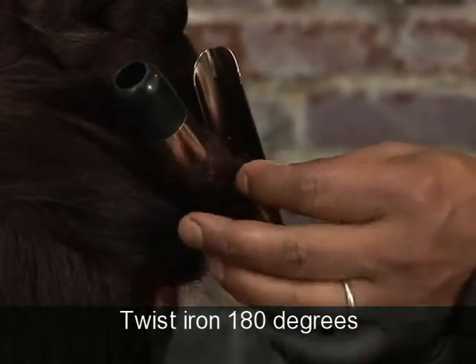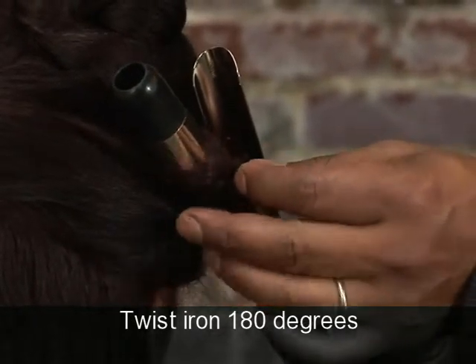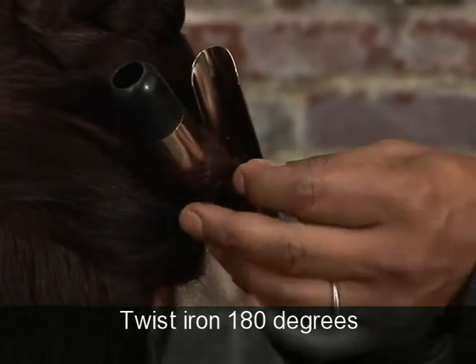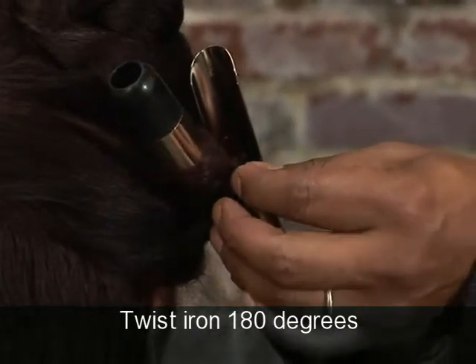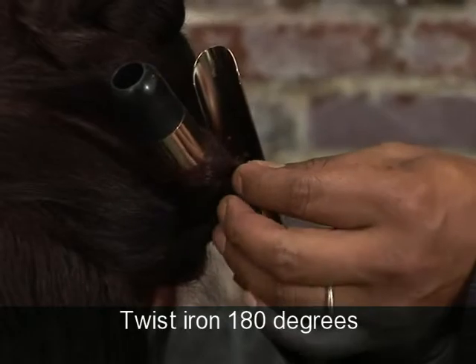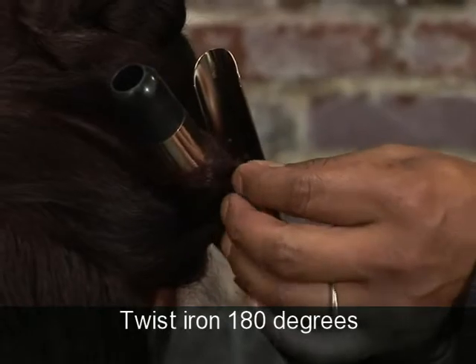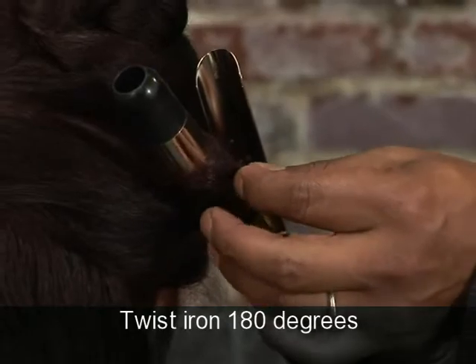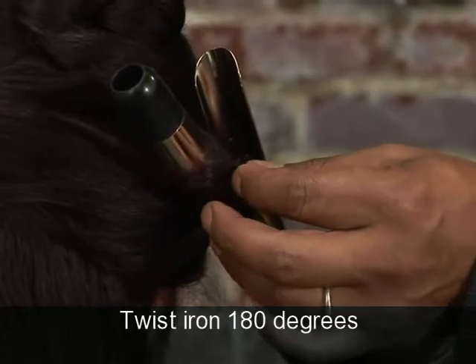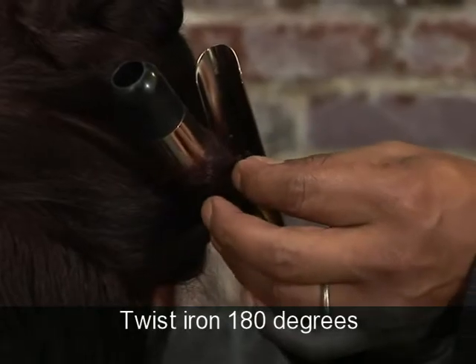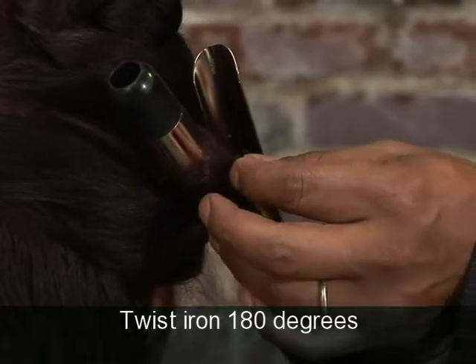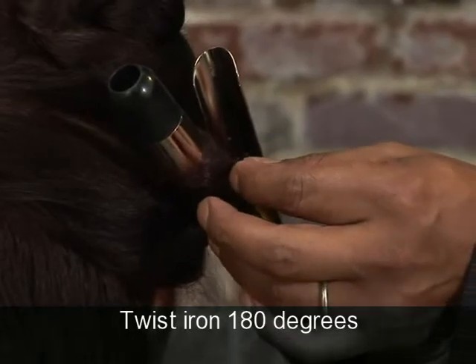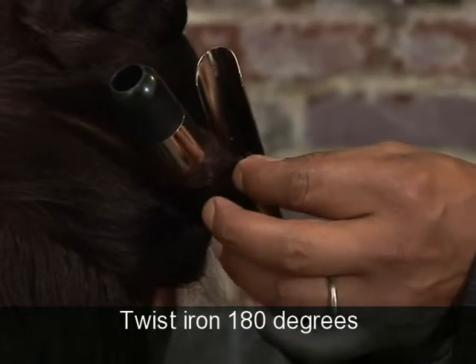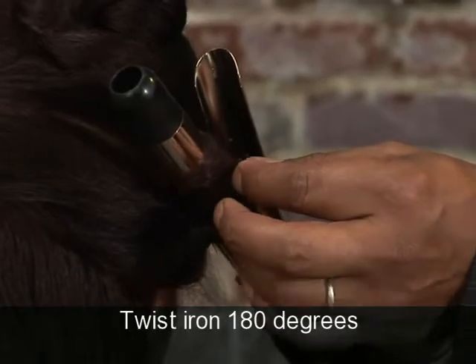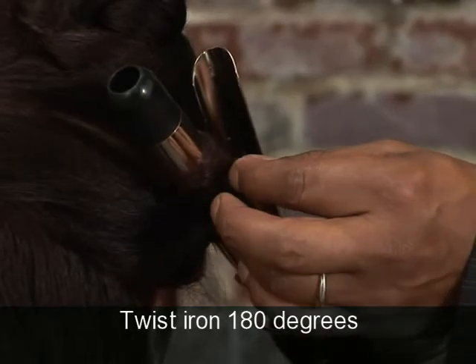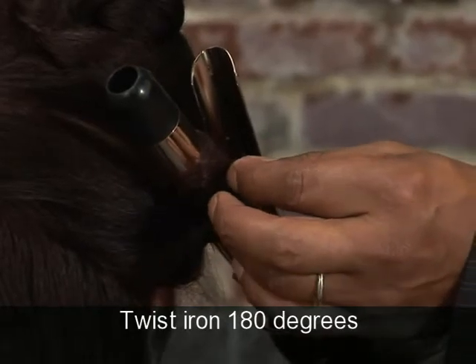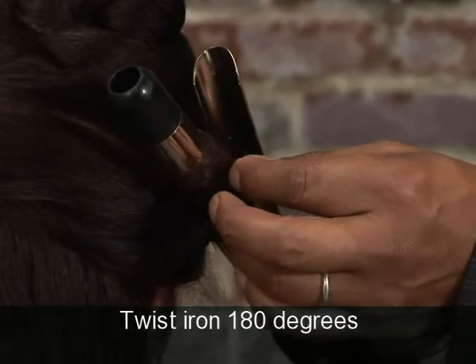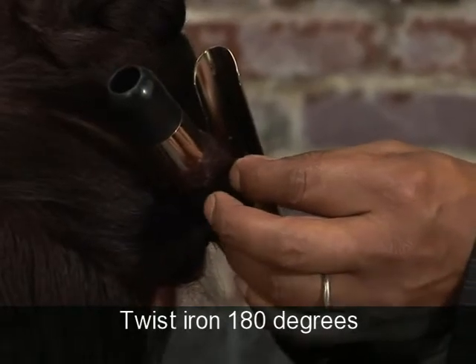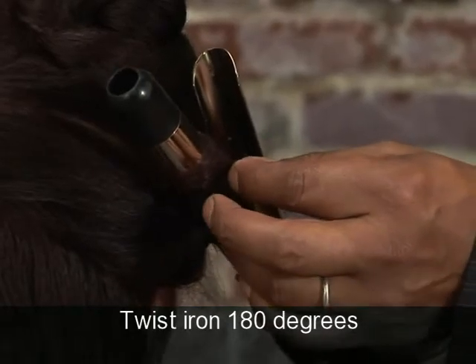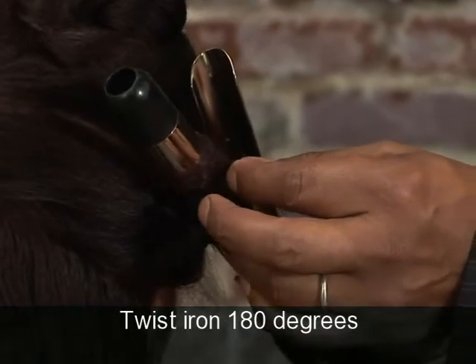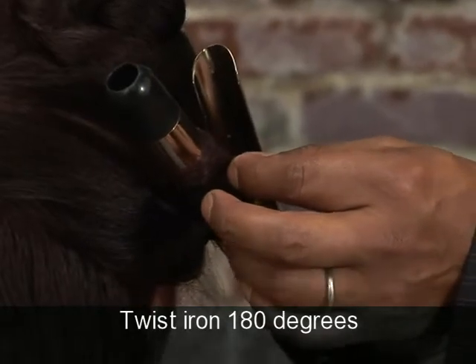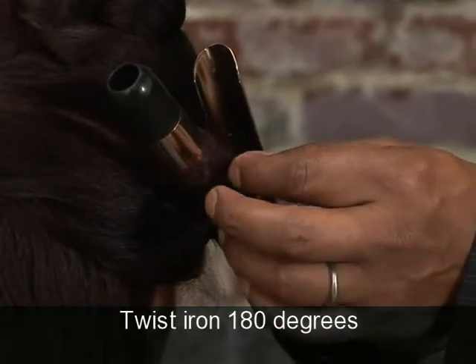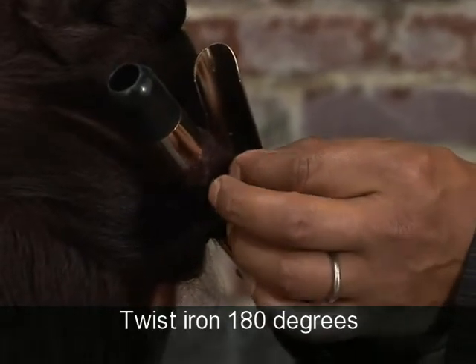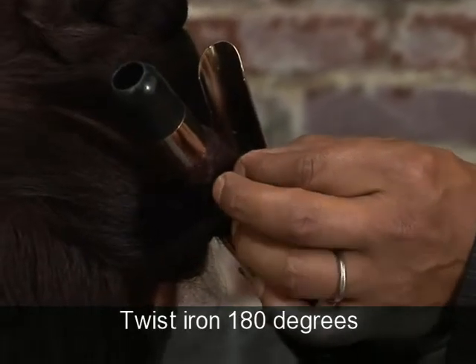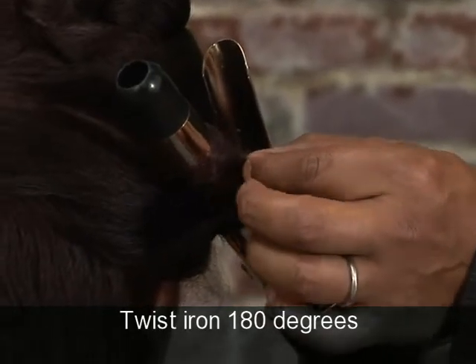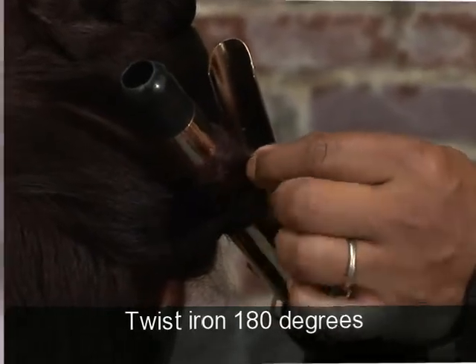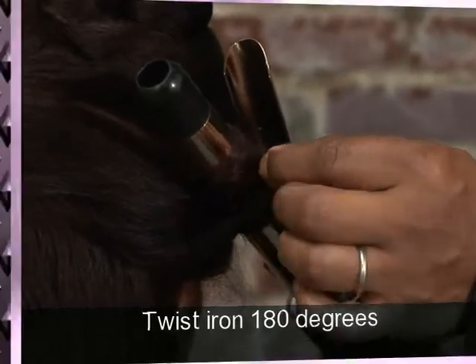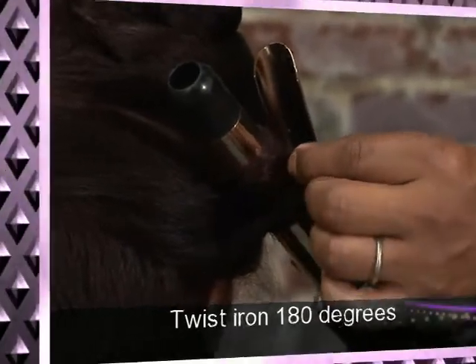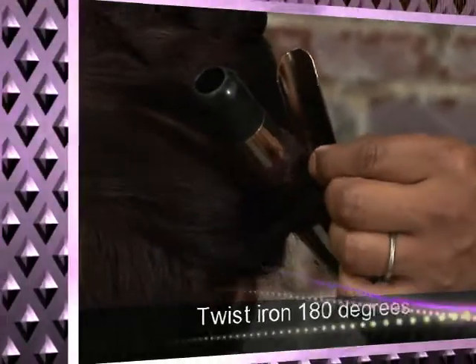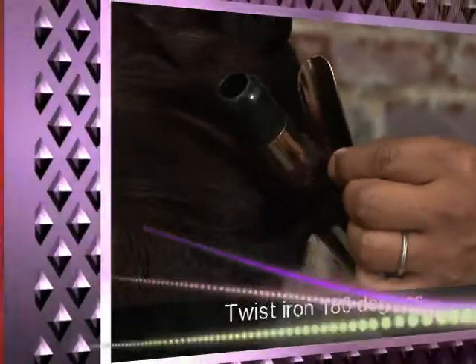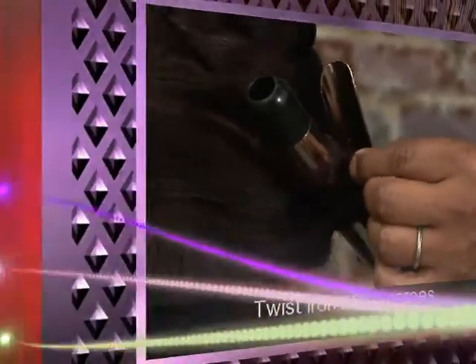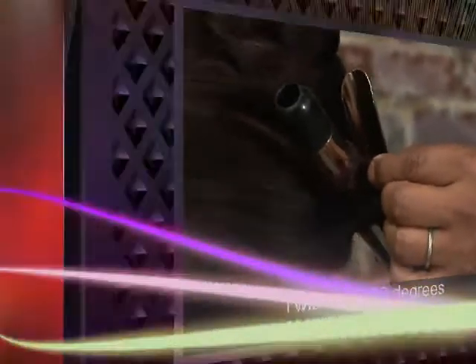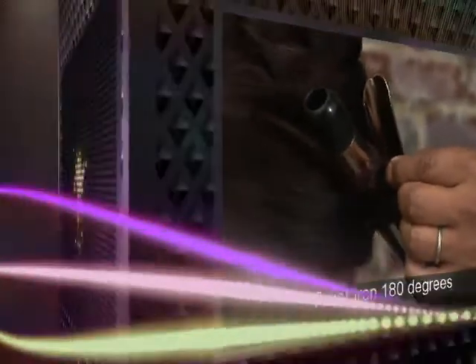Now these sections are a little bit thicker, so it's going to take a little longer to heat up that hair.